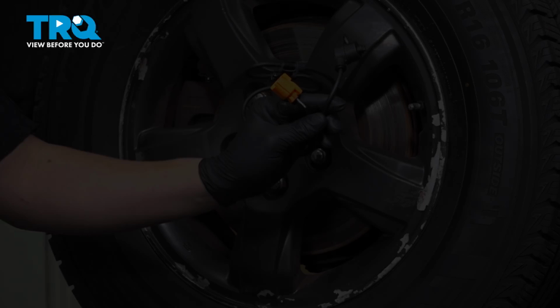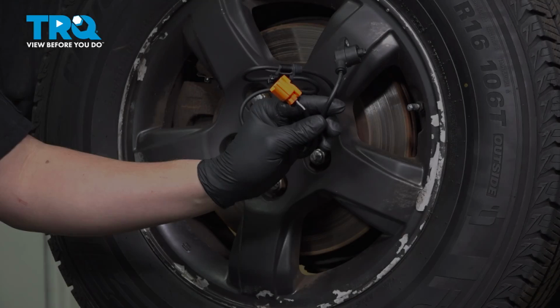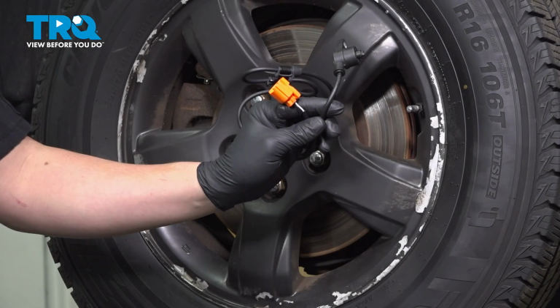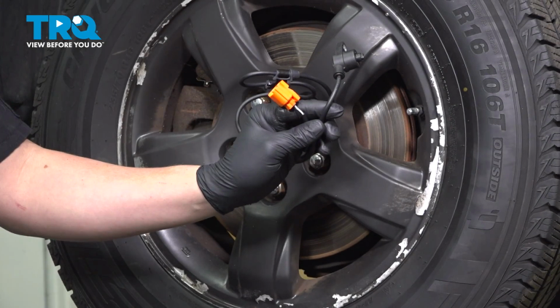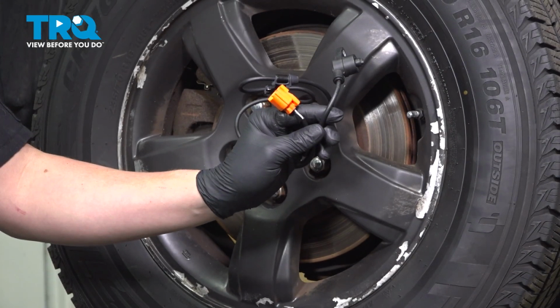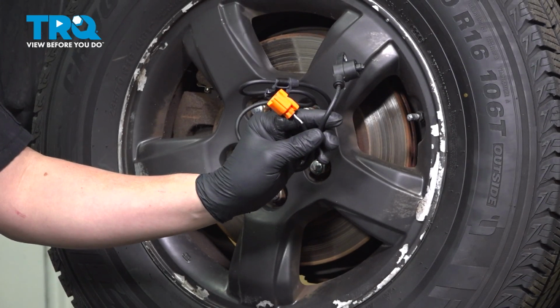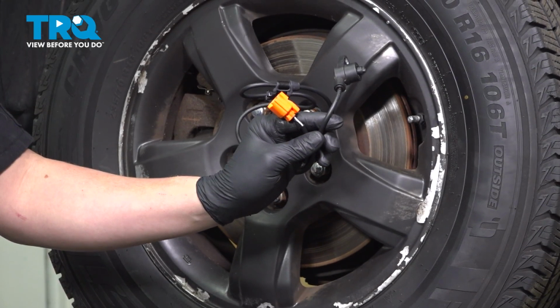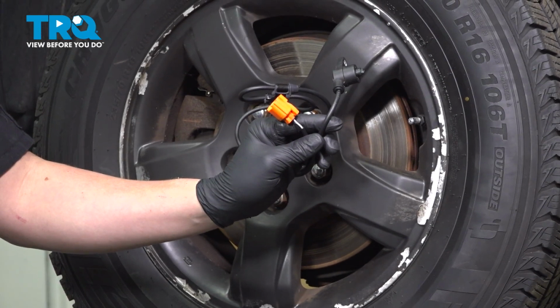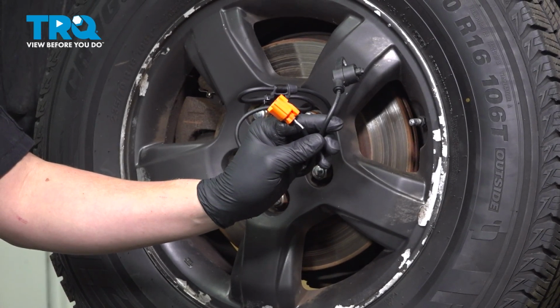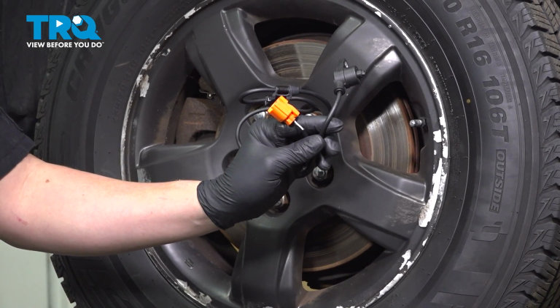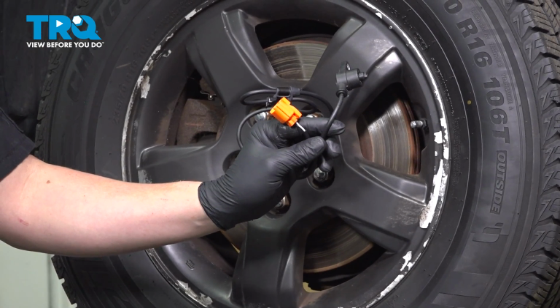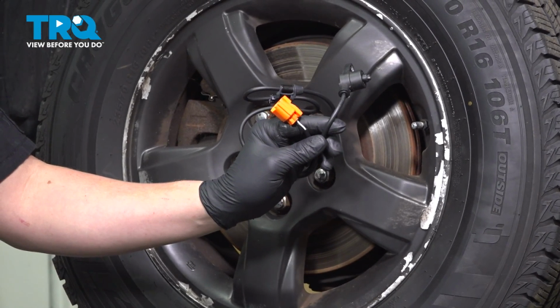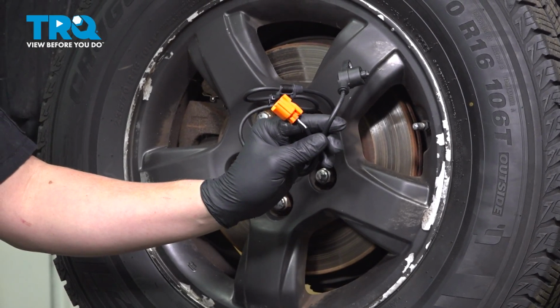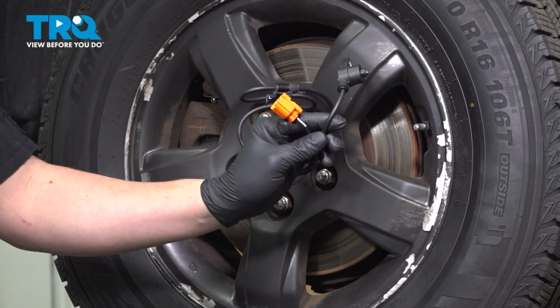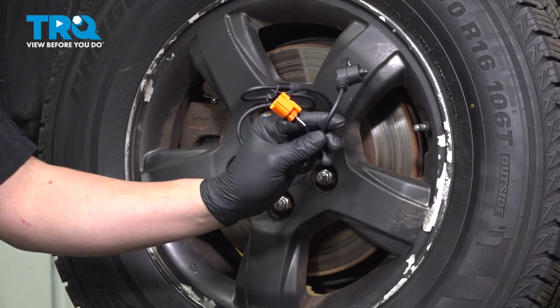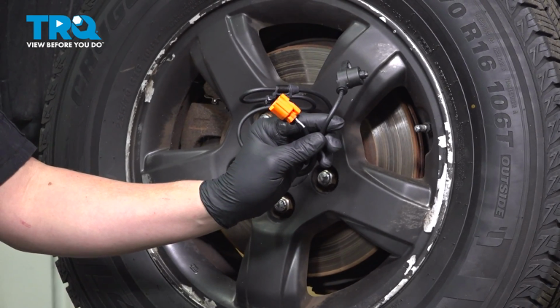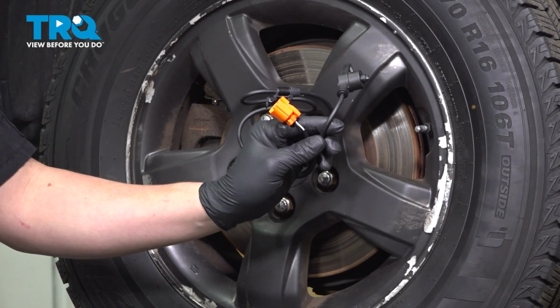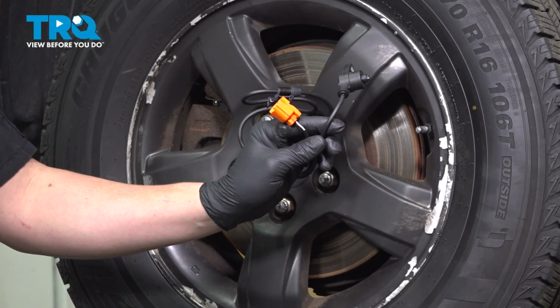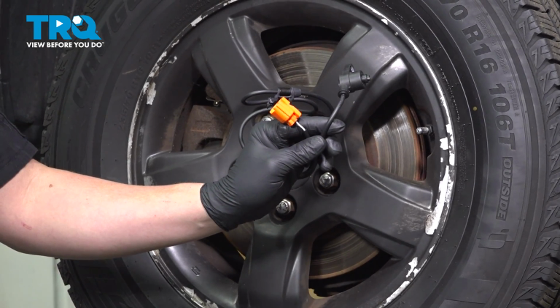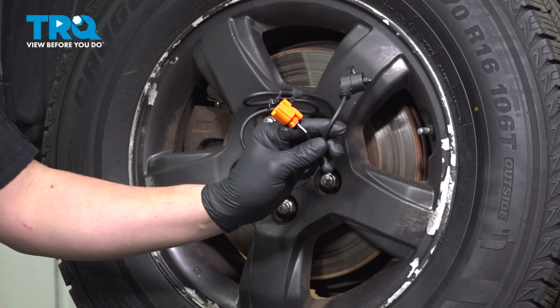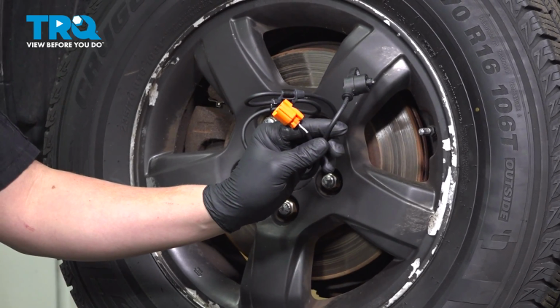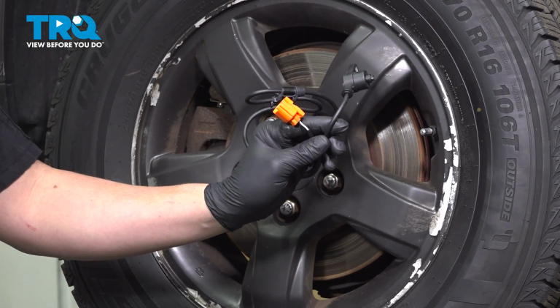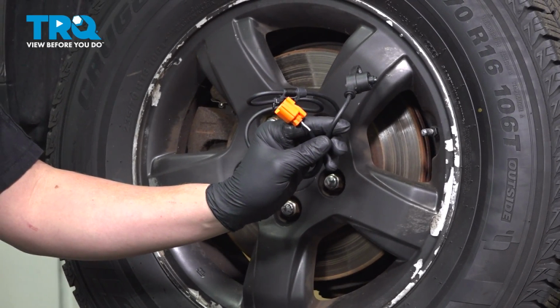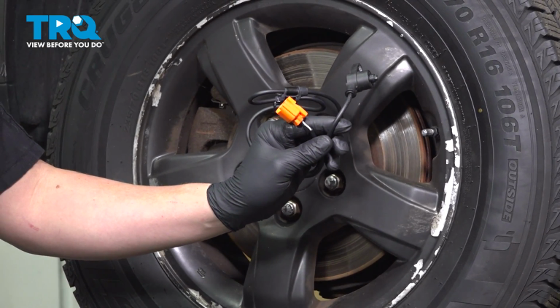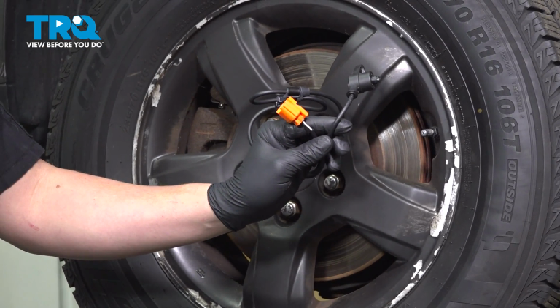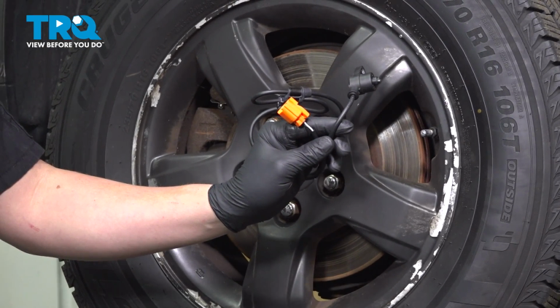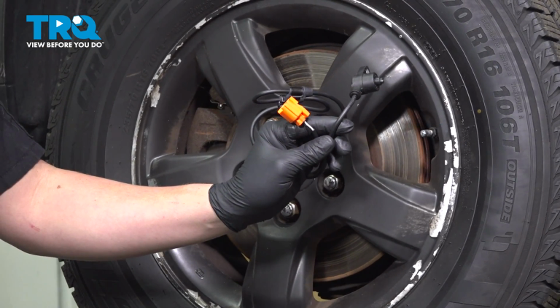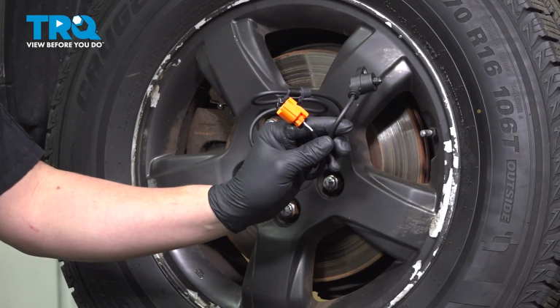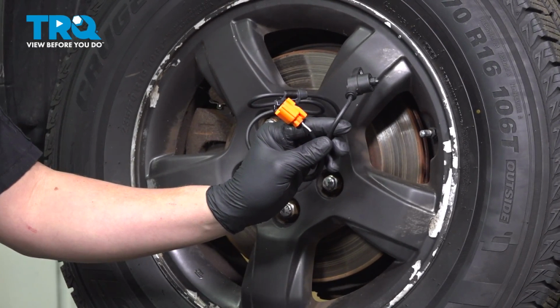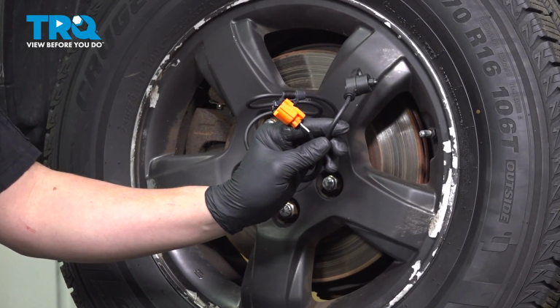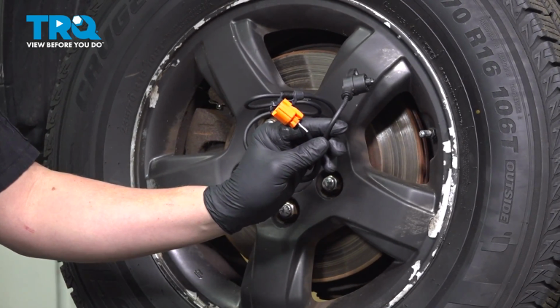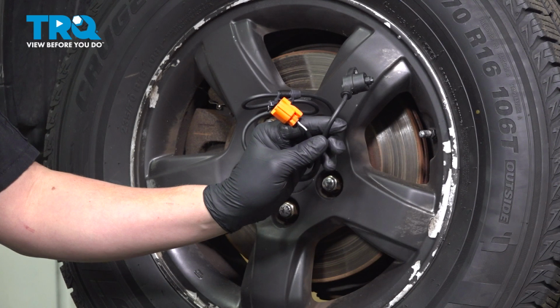In this video, we're going to show you how to replace an ABS wheel speed sensor on your Honda Pilot. Let's get started.